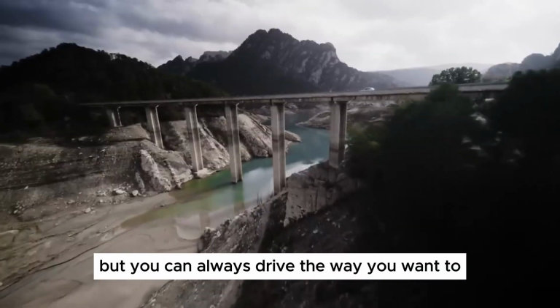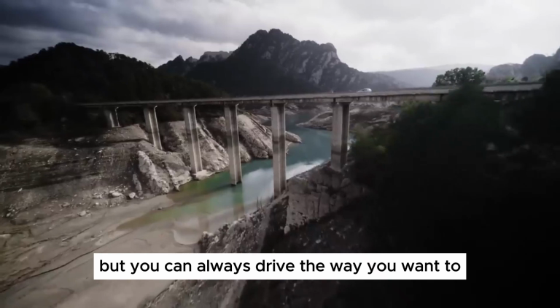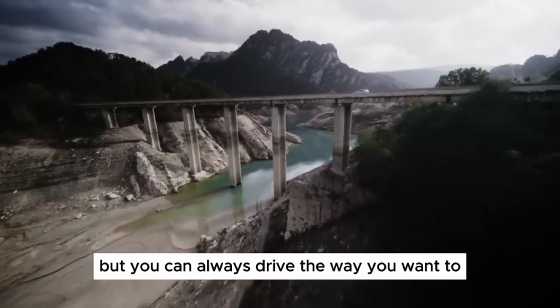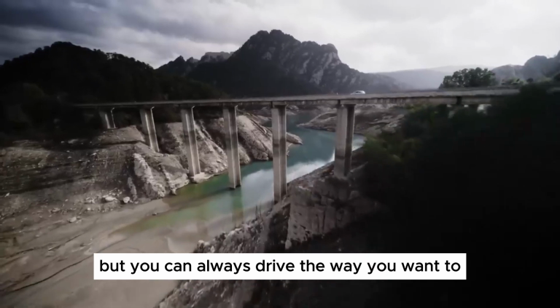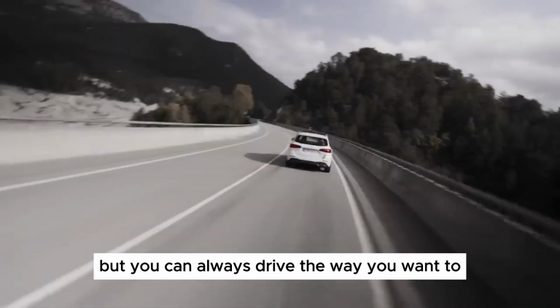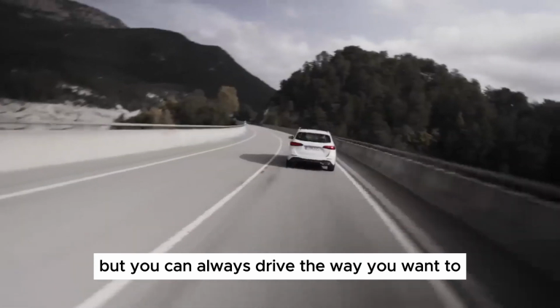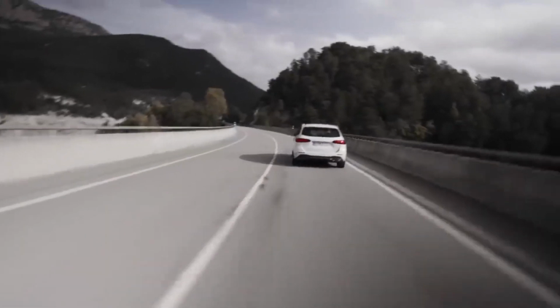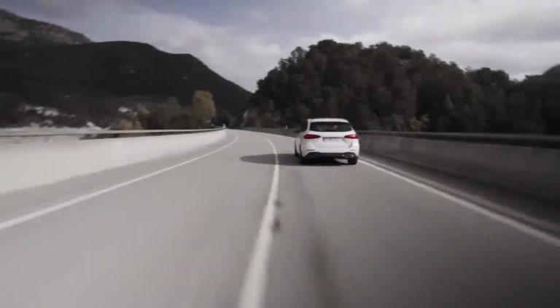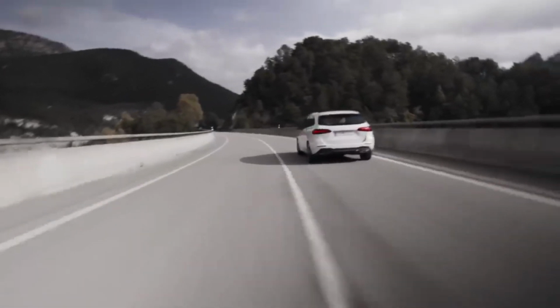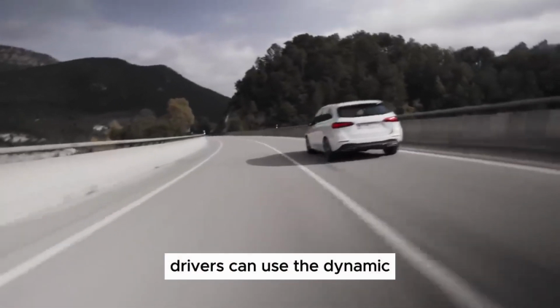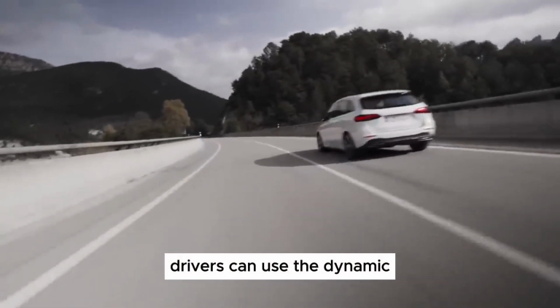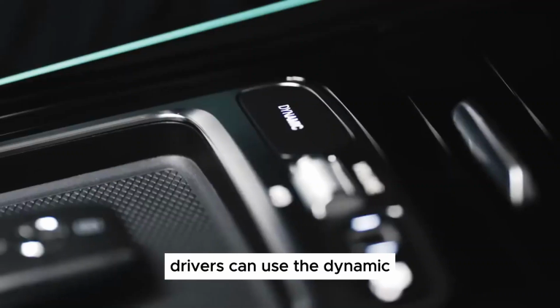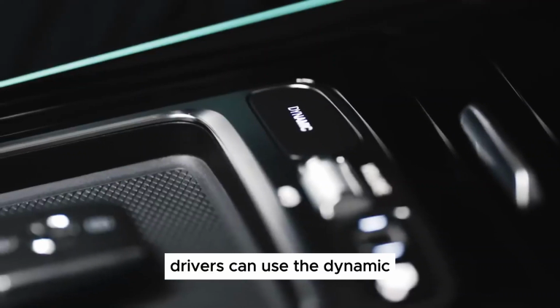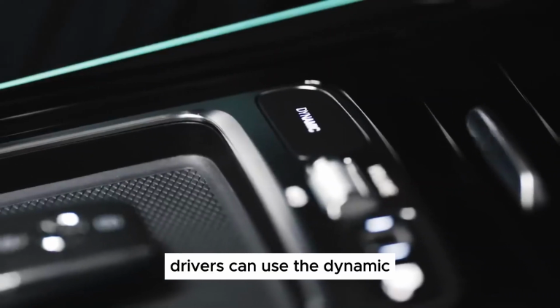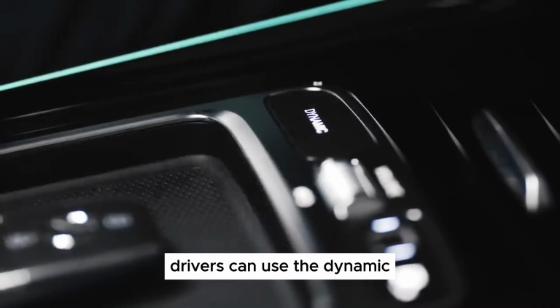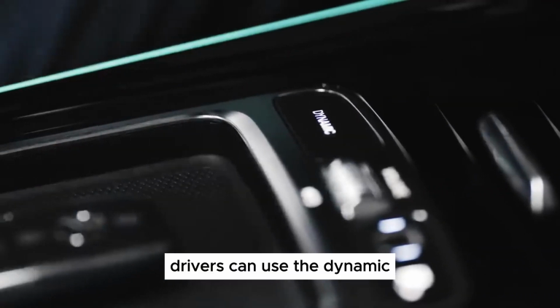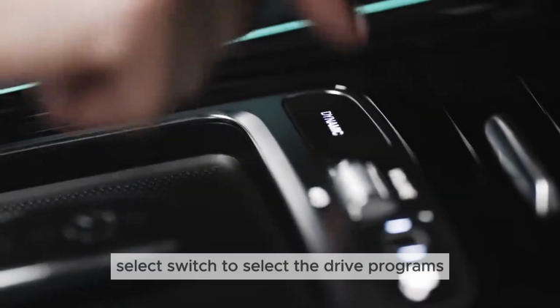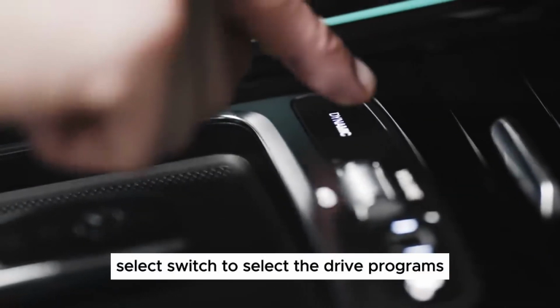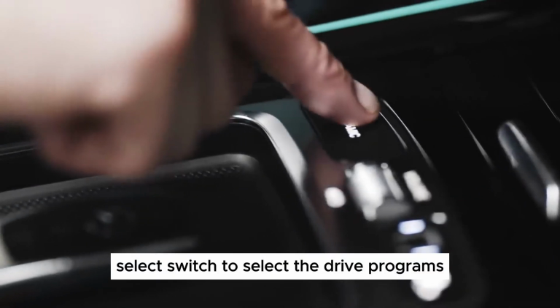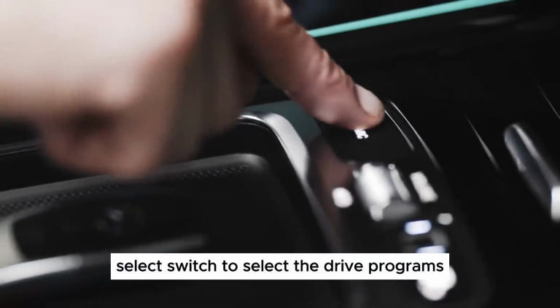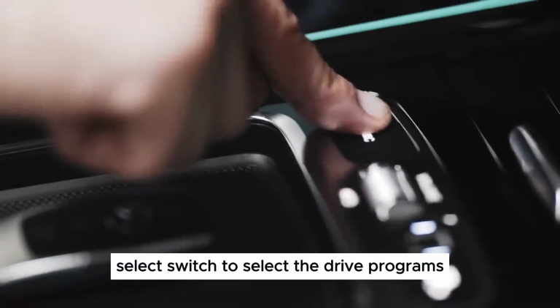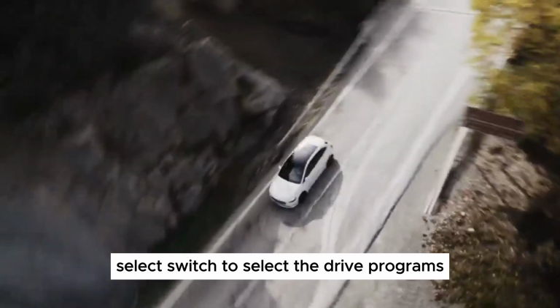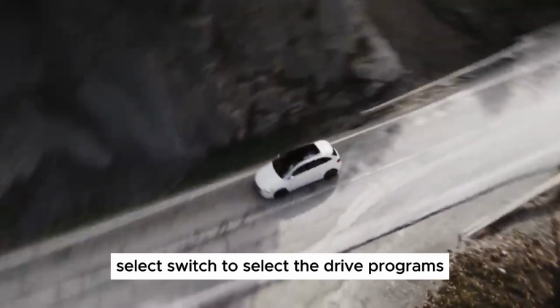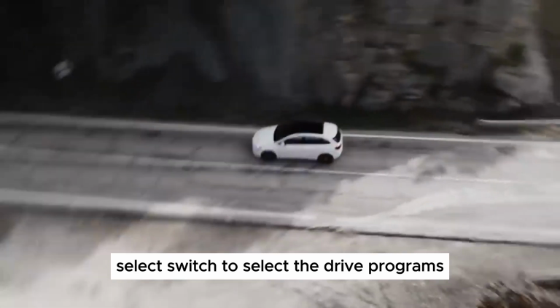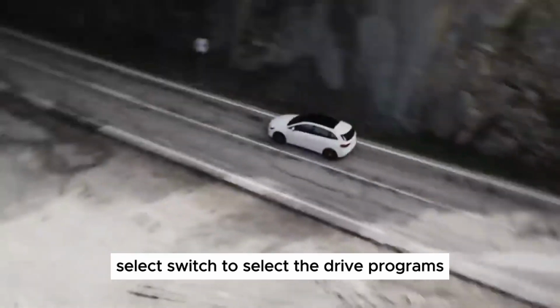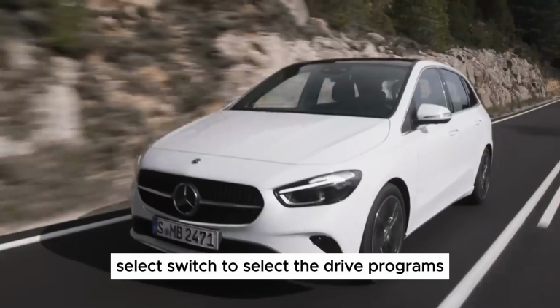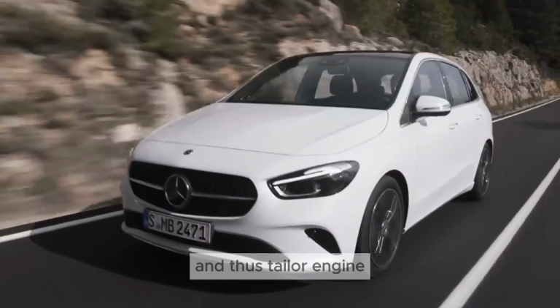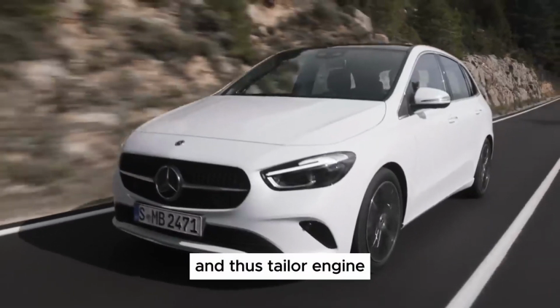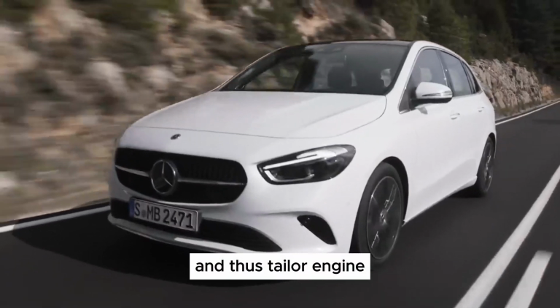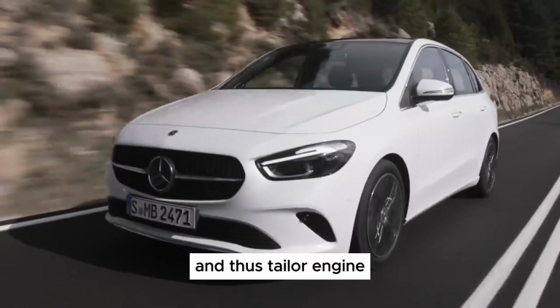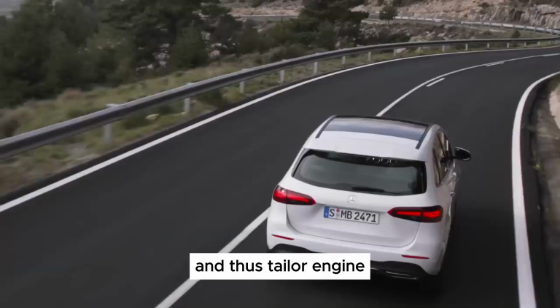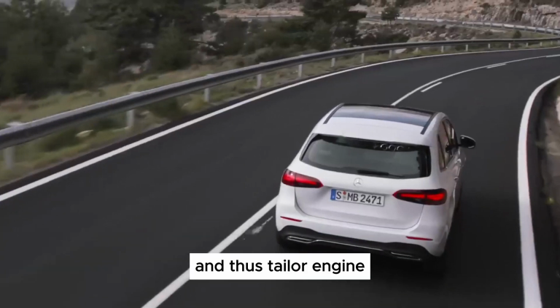I hope this comprehensive review provides you with the information you need to make an informed decision about the Mercedes-Benz B-Class. Thanks for watching.